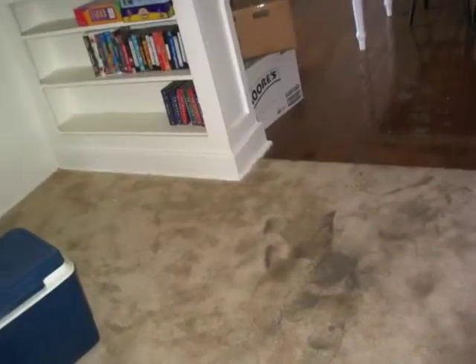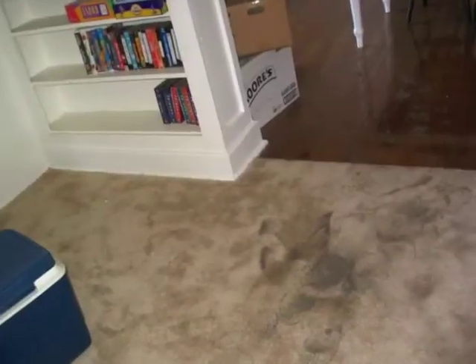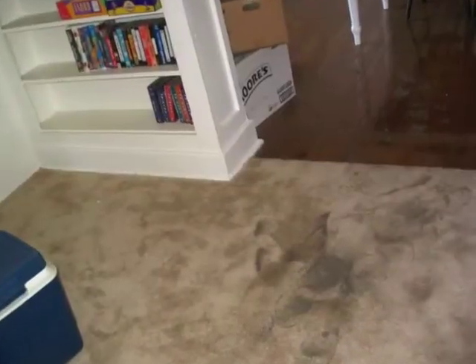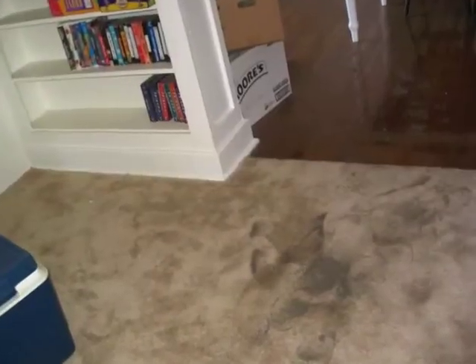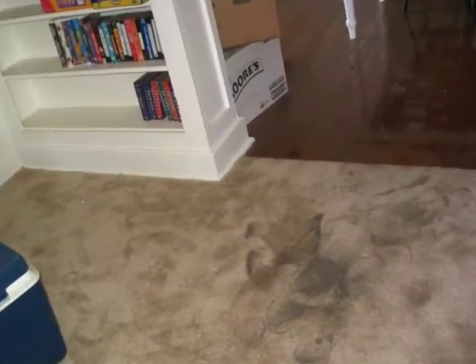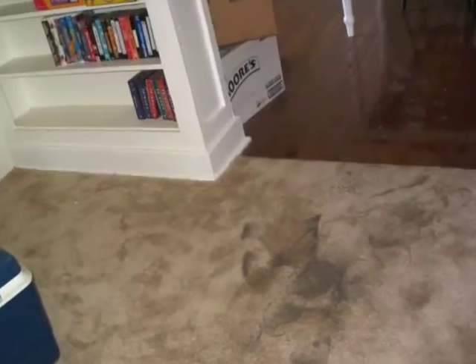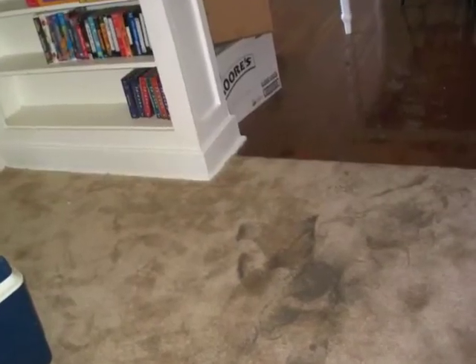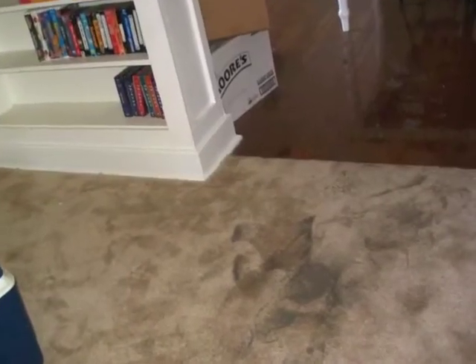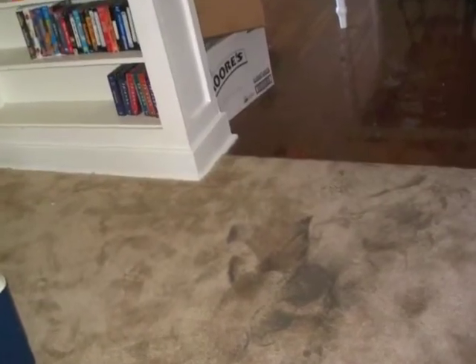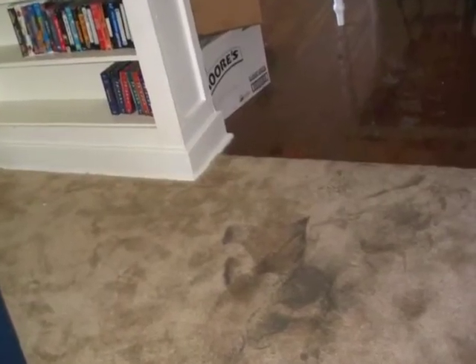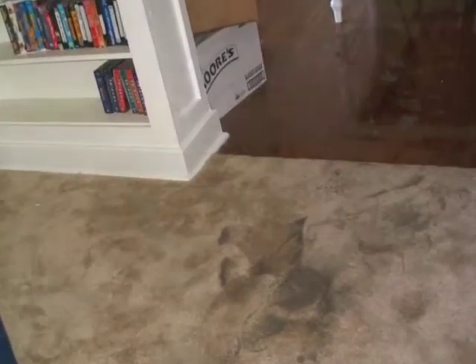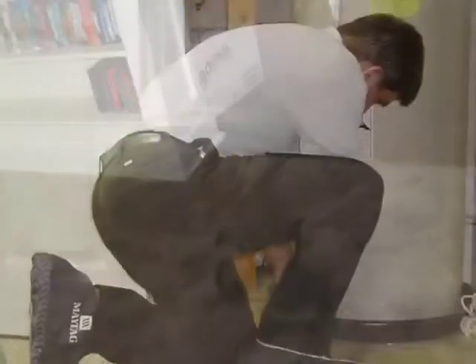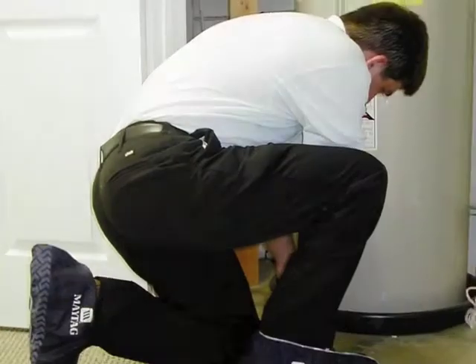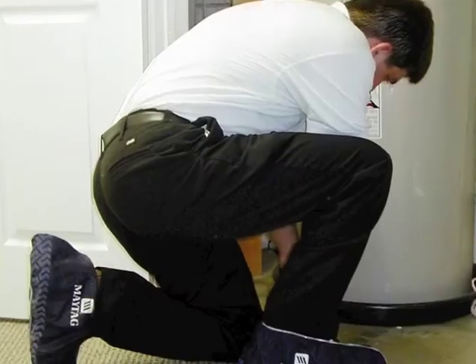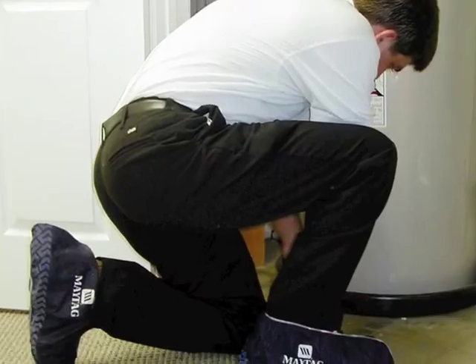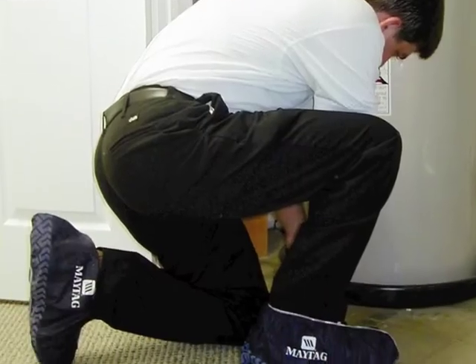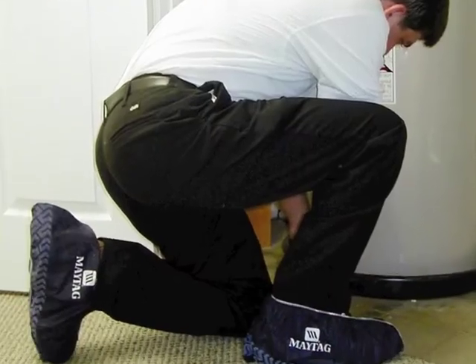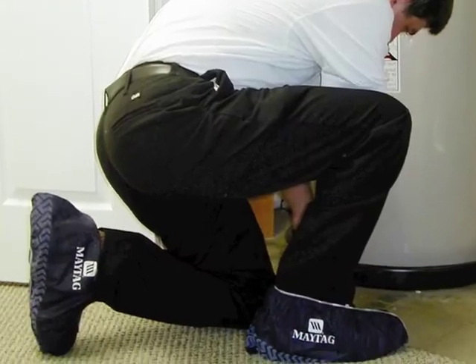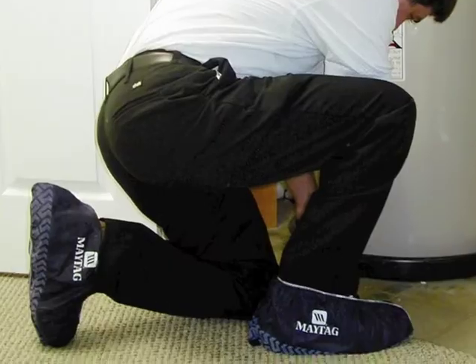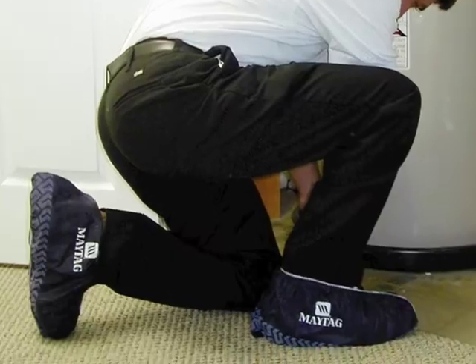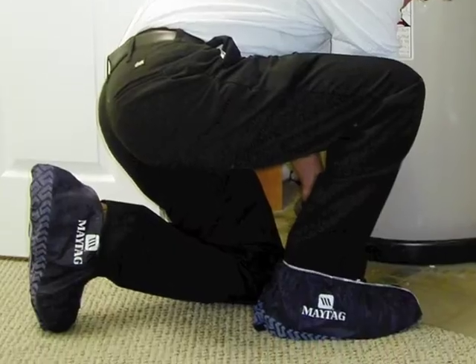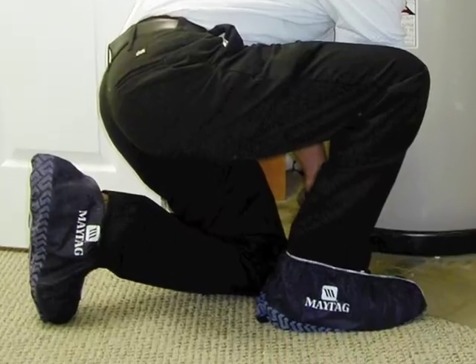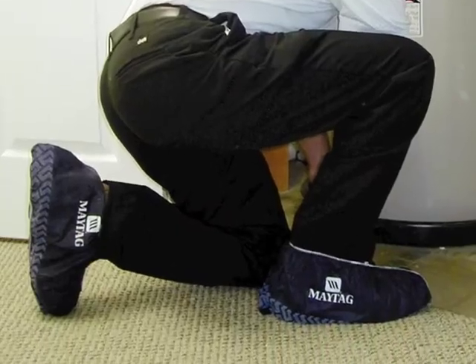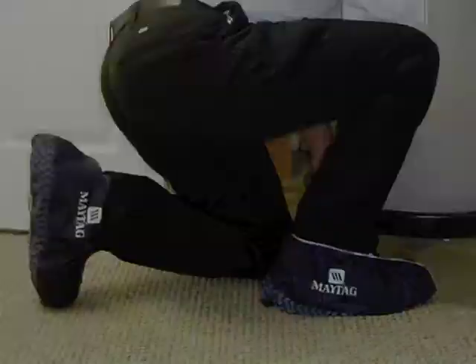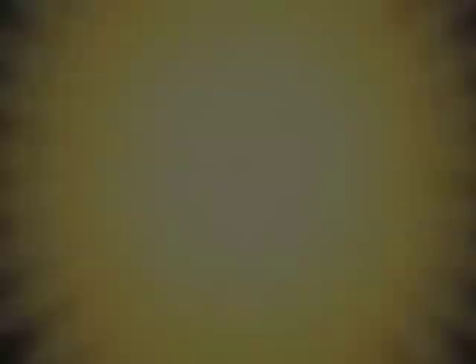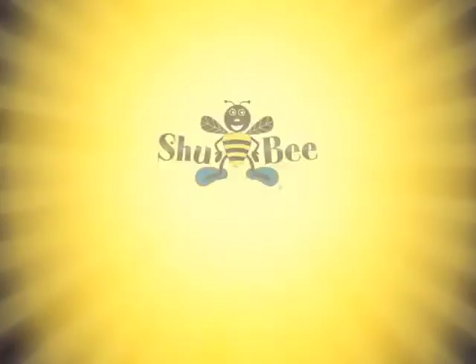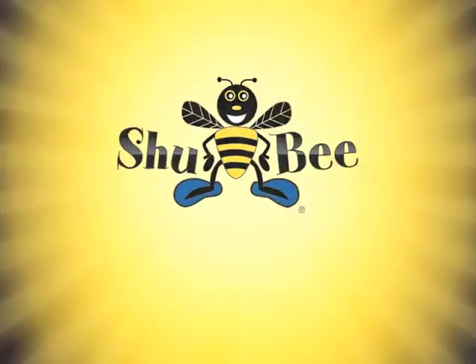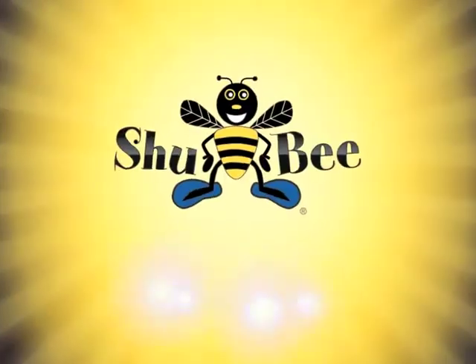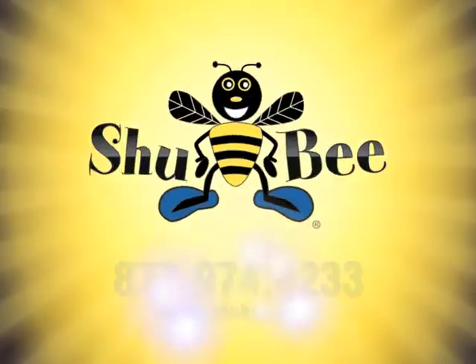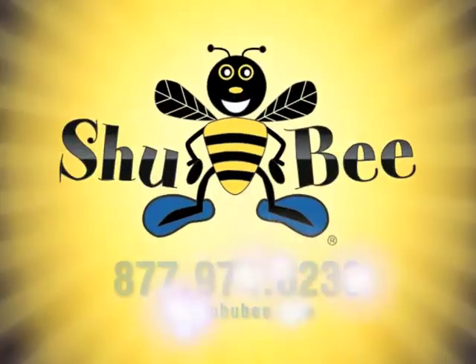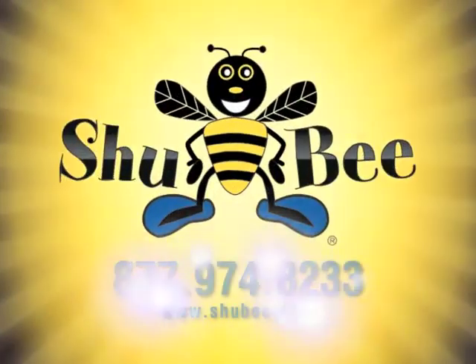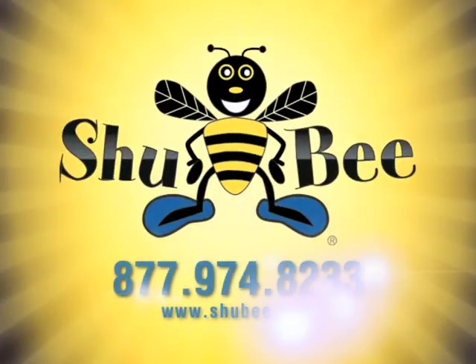Don't leave business behind with dirt. Grow your business with ShoeBee.